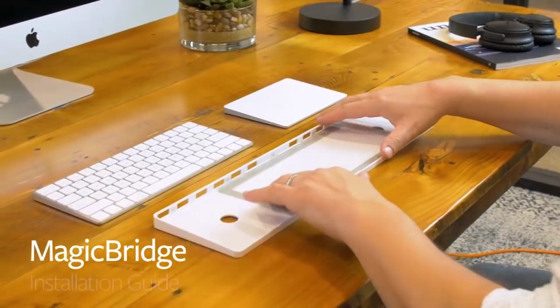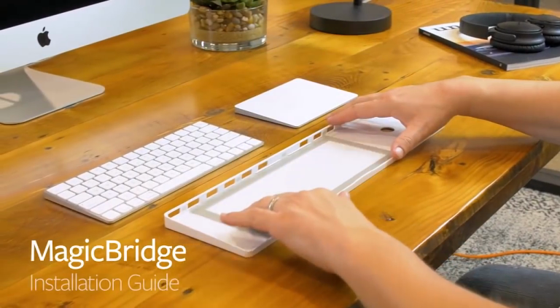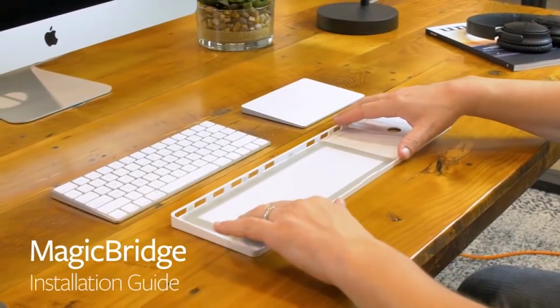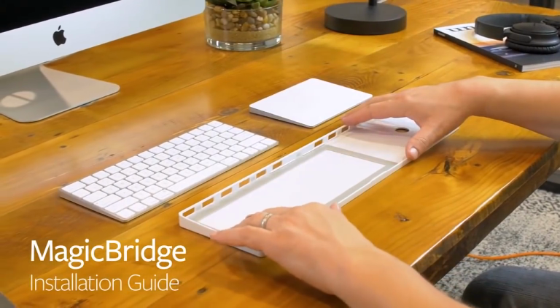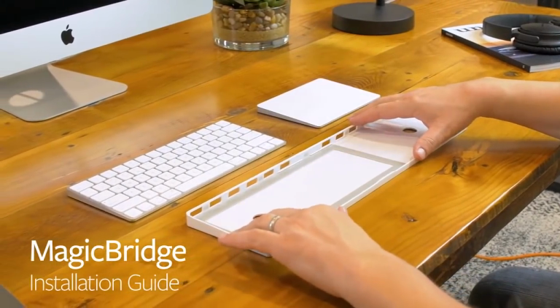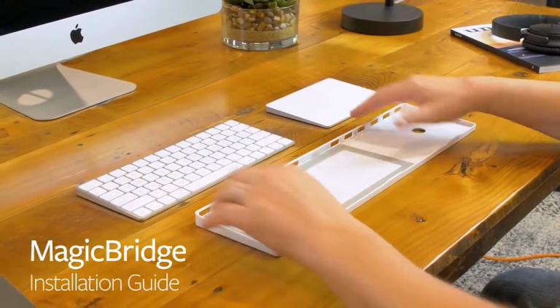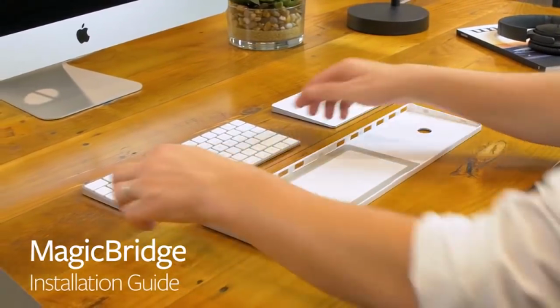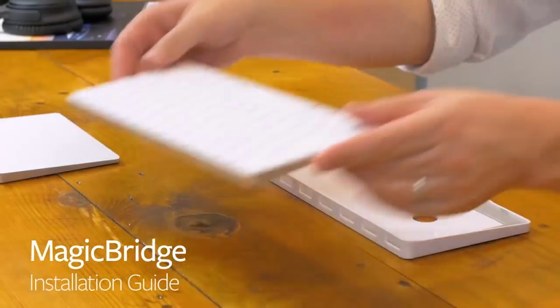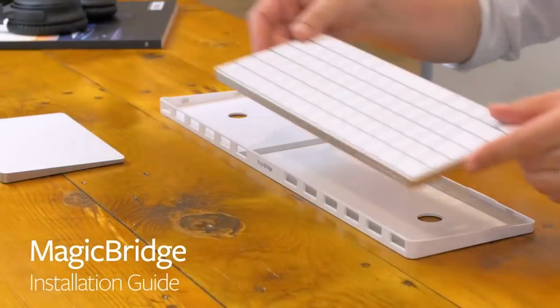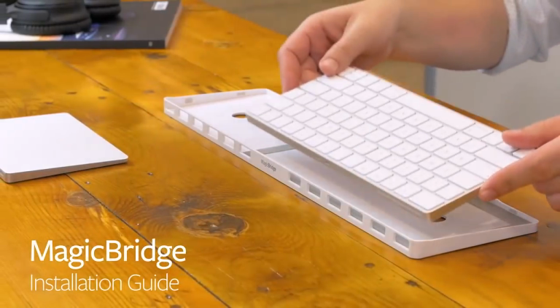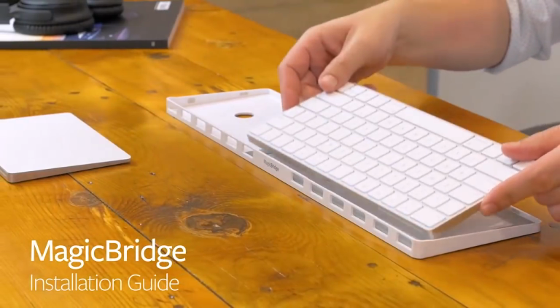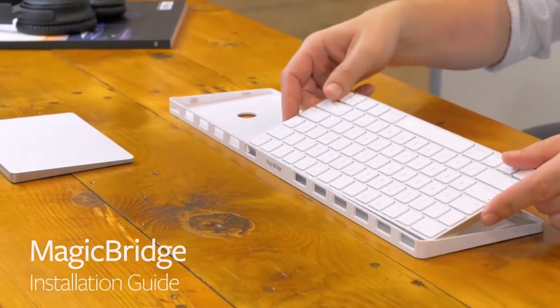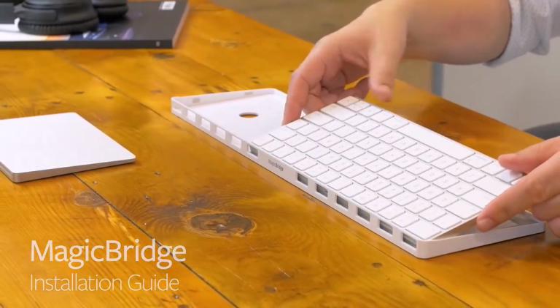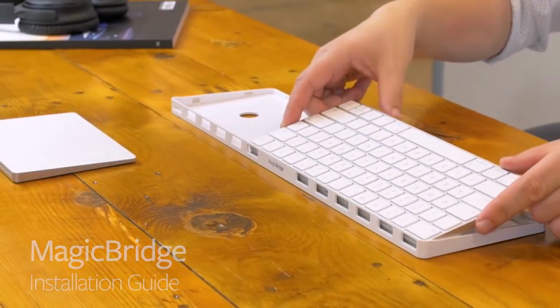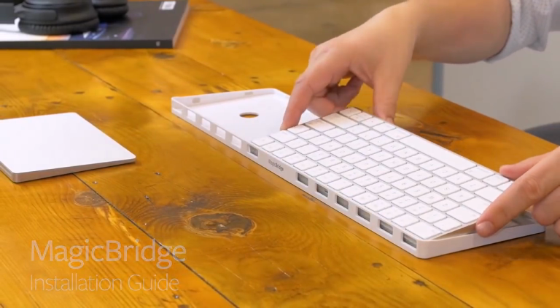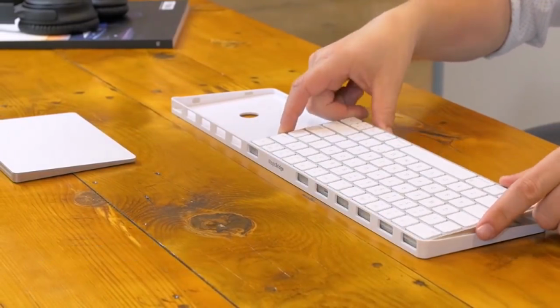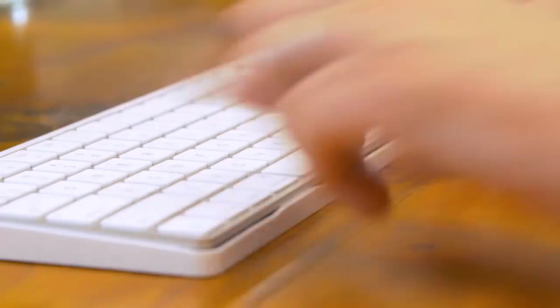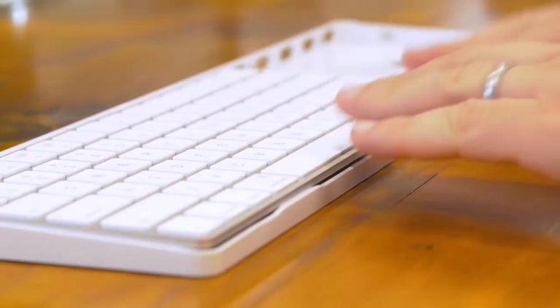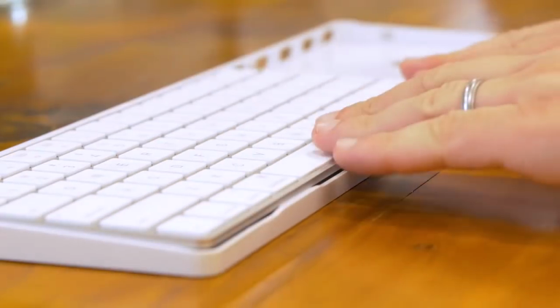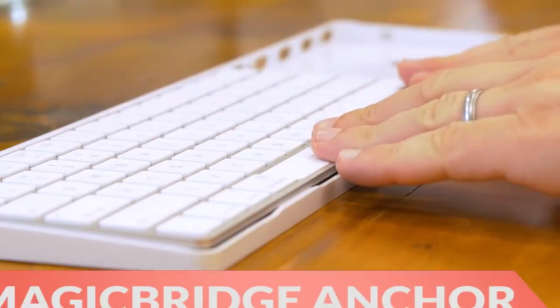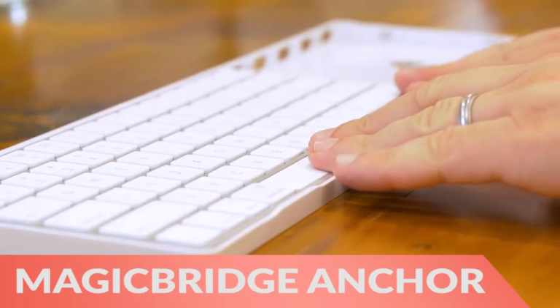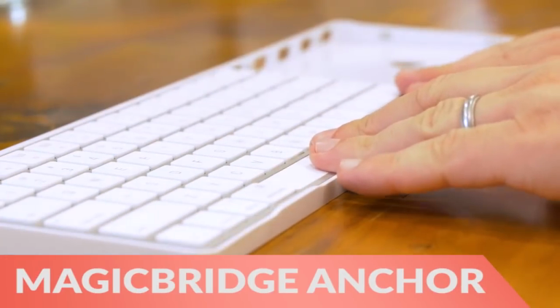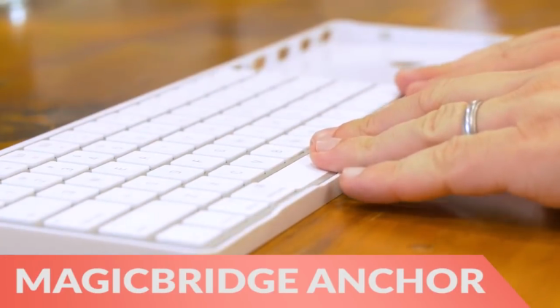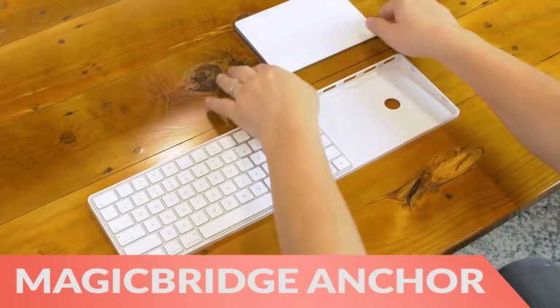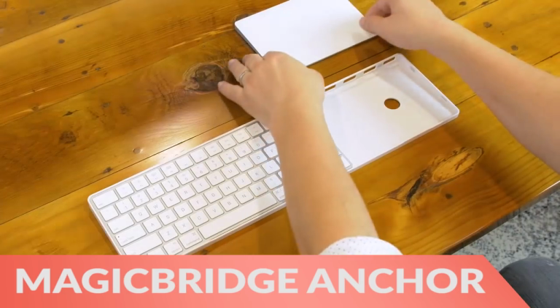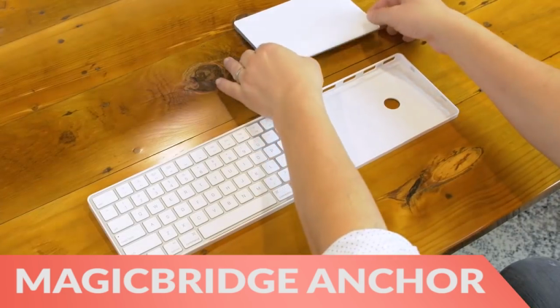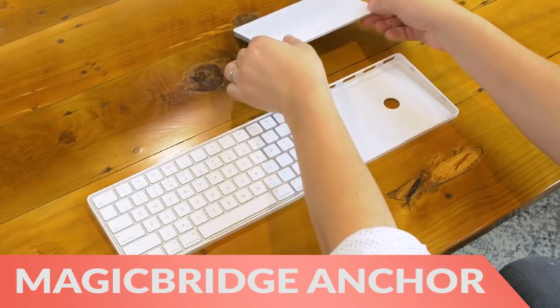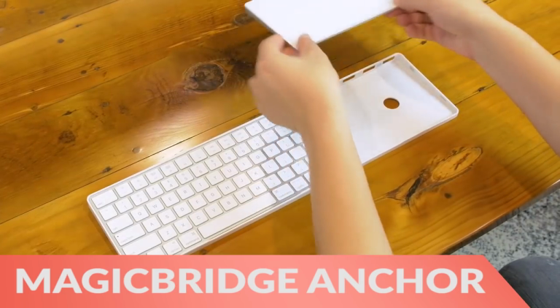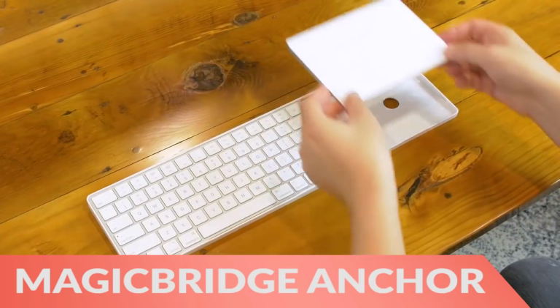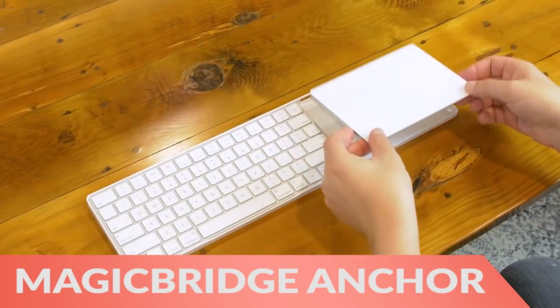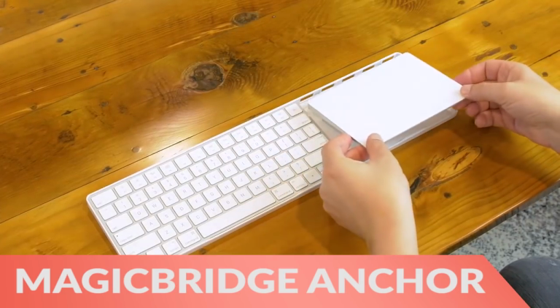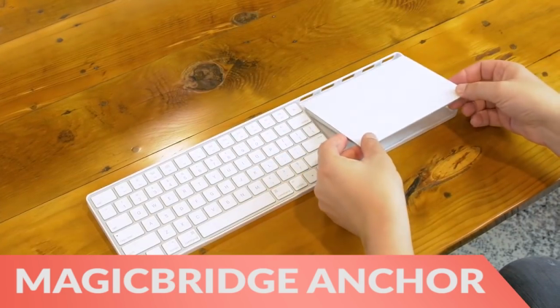Finally, the Magic Bridge Apple Trackpad 2 Anchor combines your keyboard and trackpad for looks and efficiency.